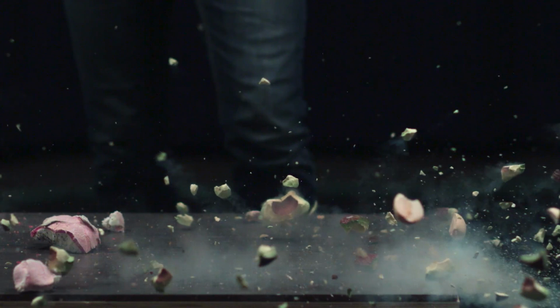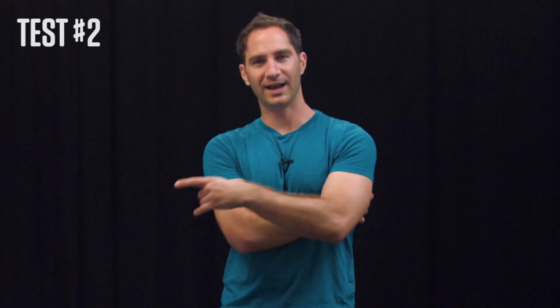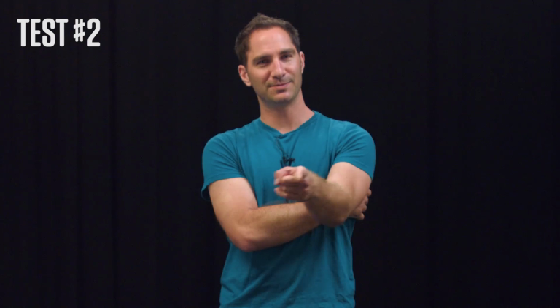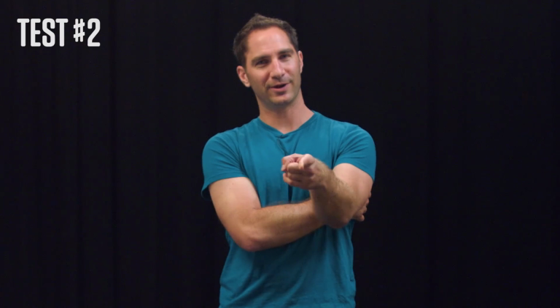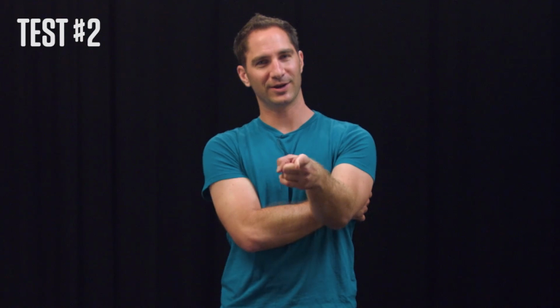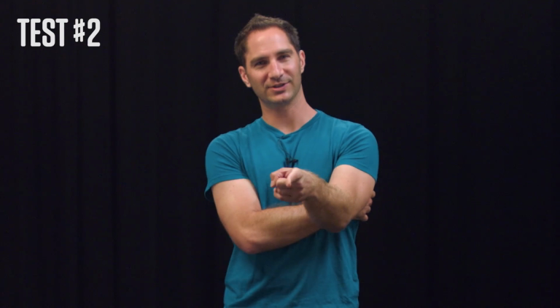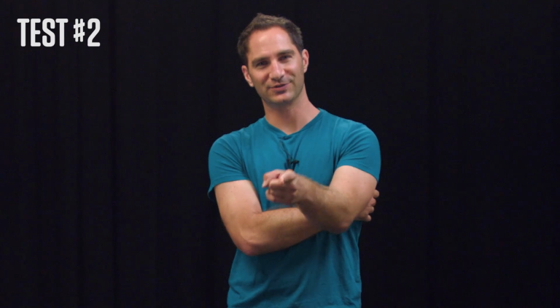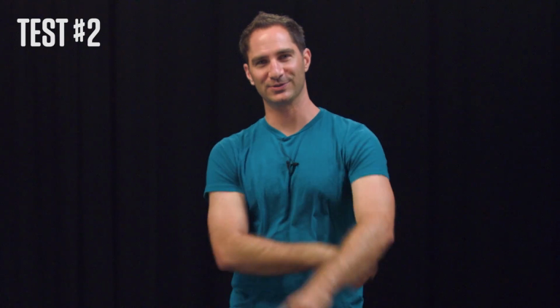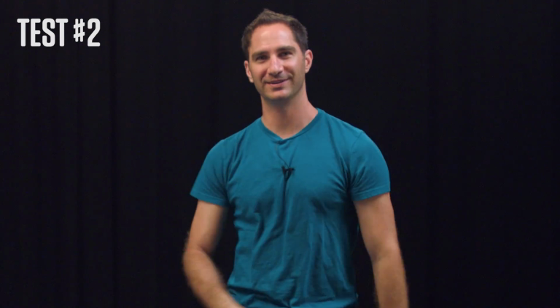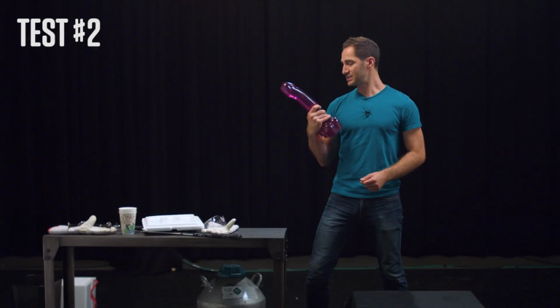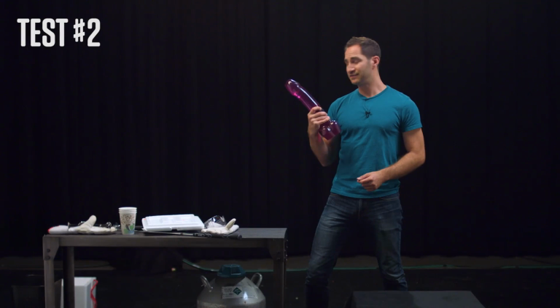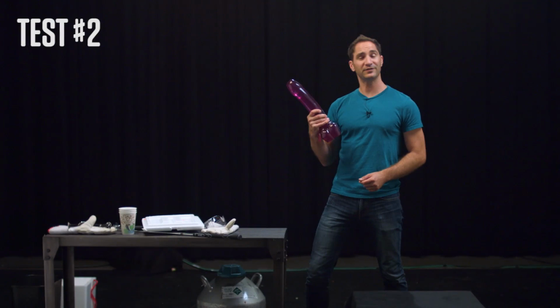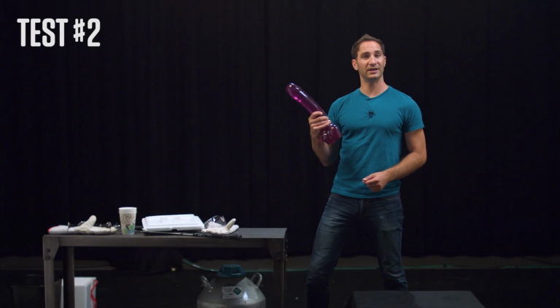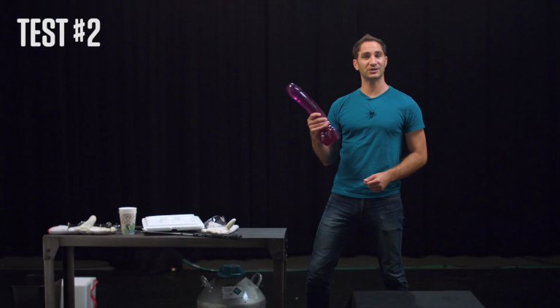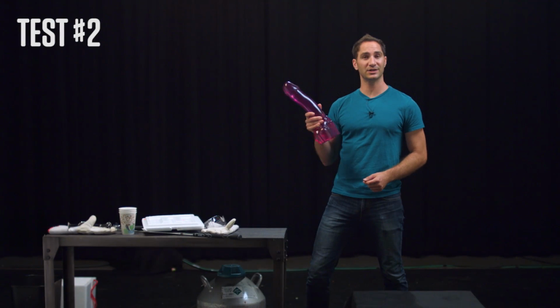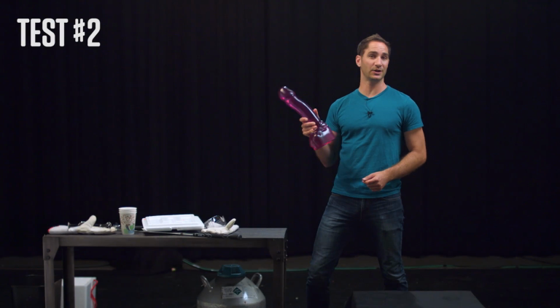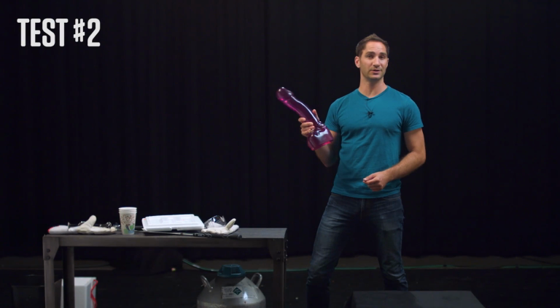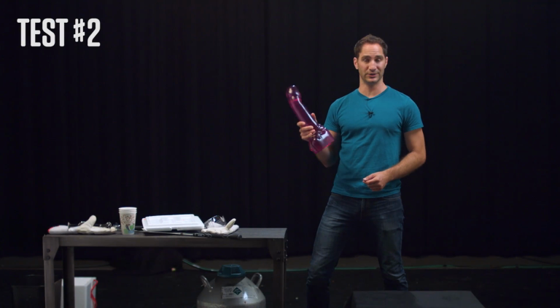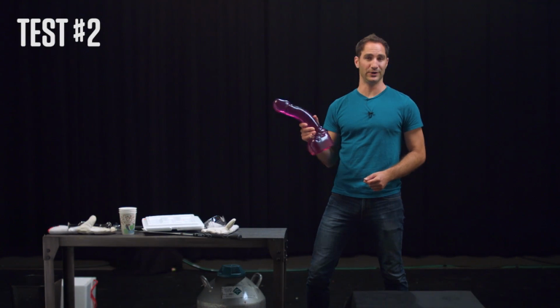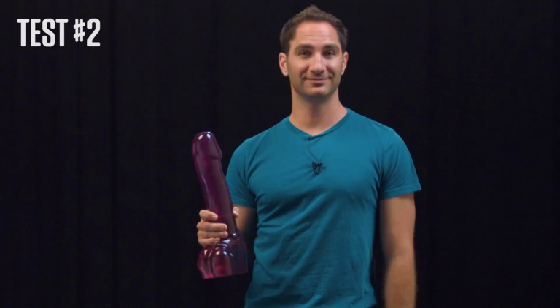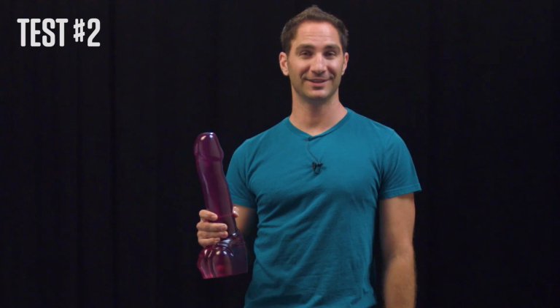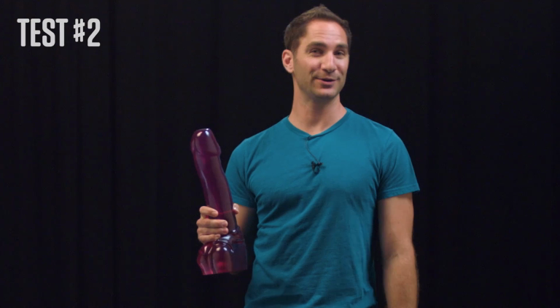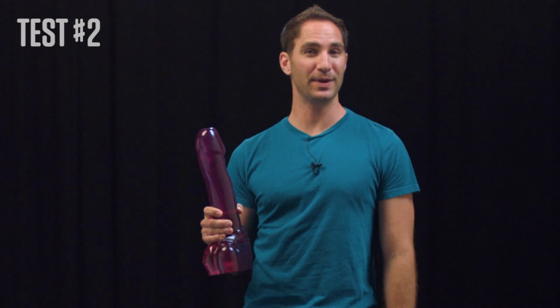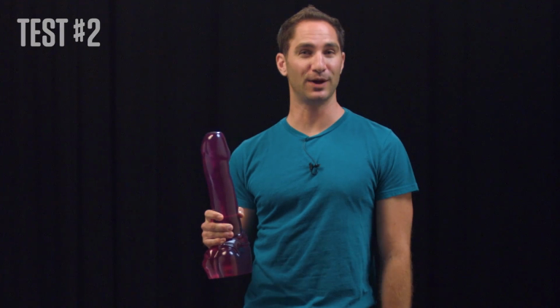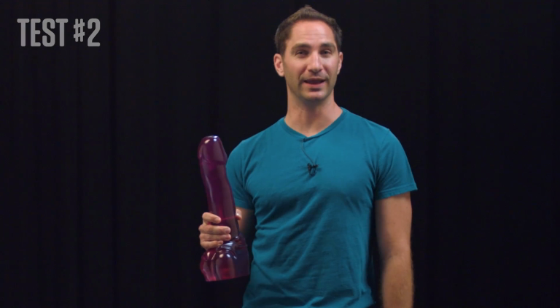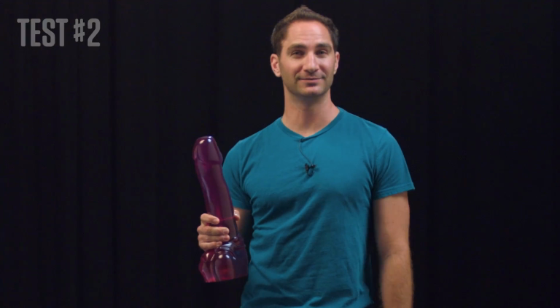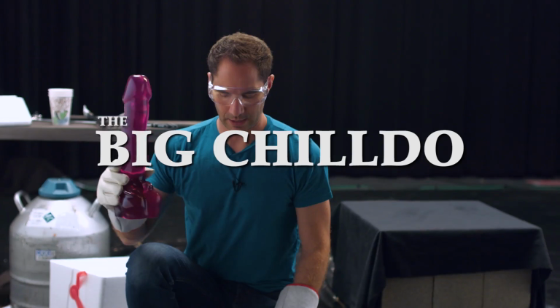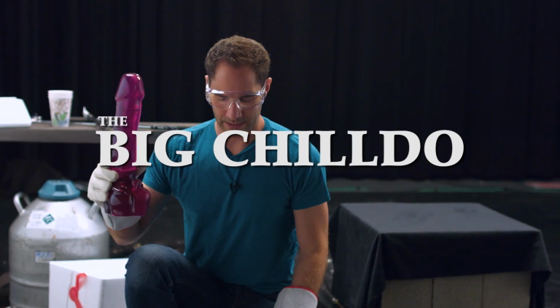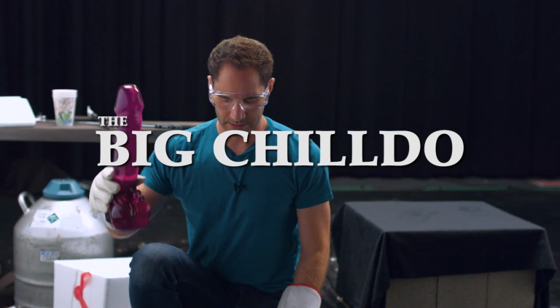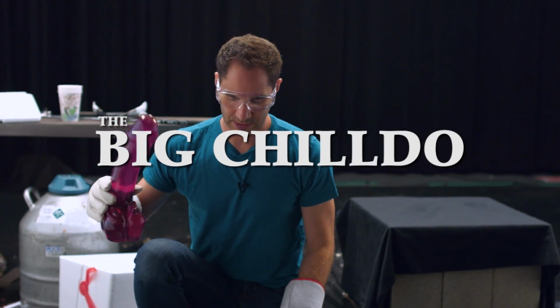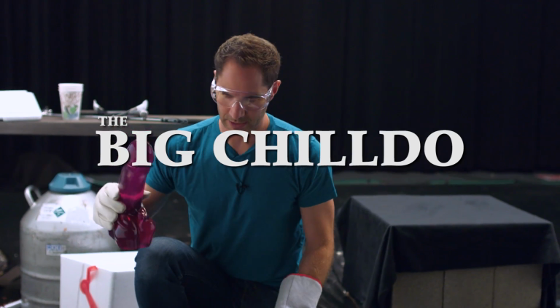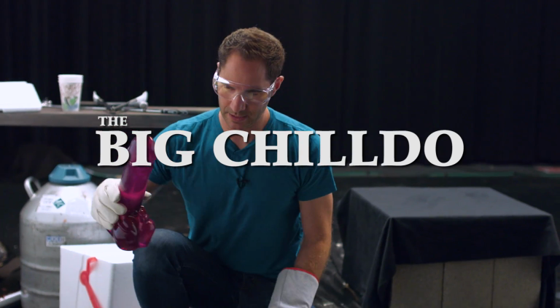Guys, you might want to cross your legs for this one. This is a 15-inch silicone dildo. Let's hit it with a baseball bat. All right, it's going in.